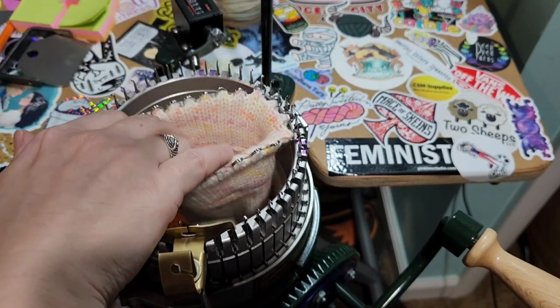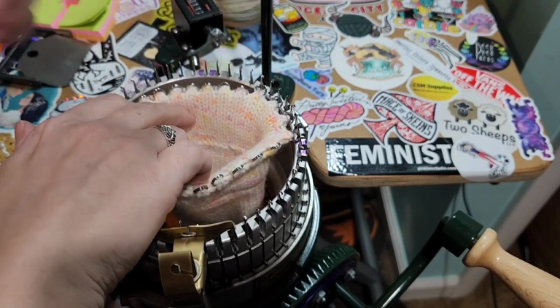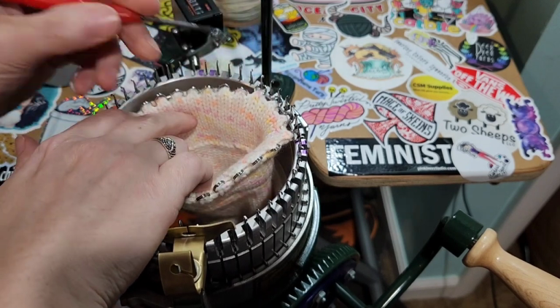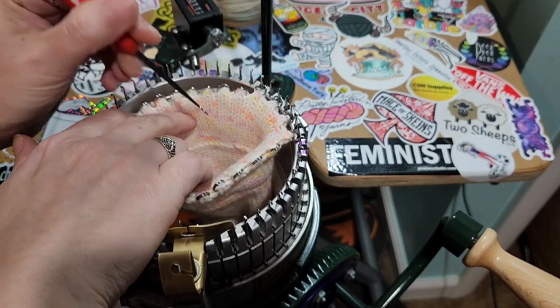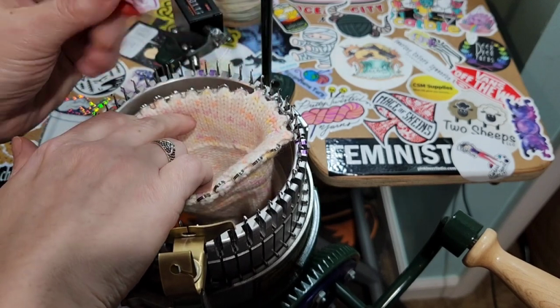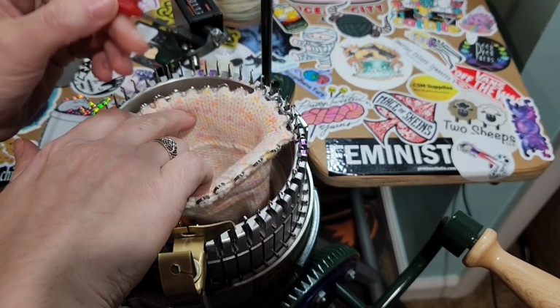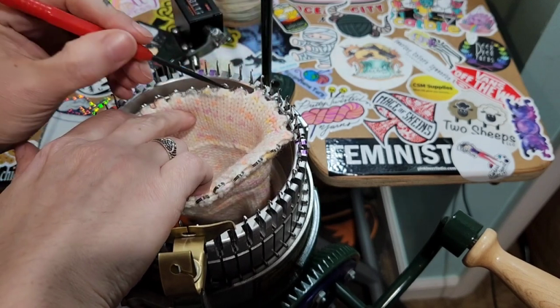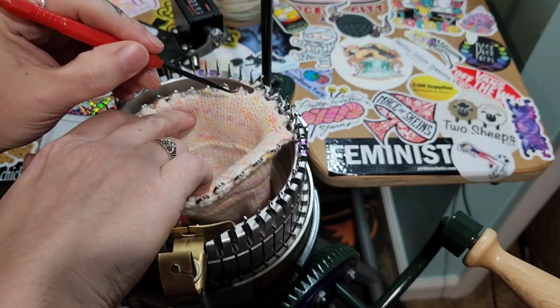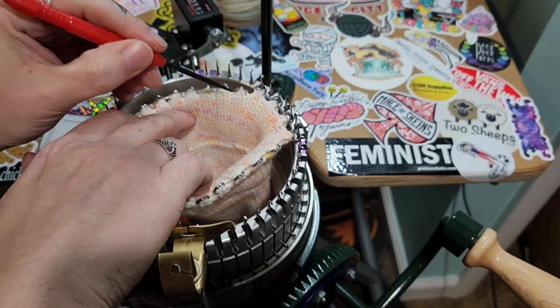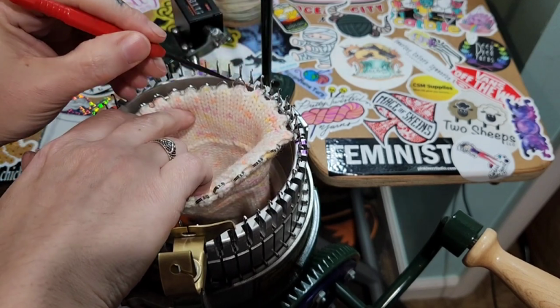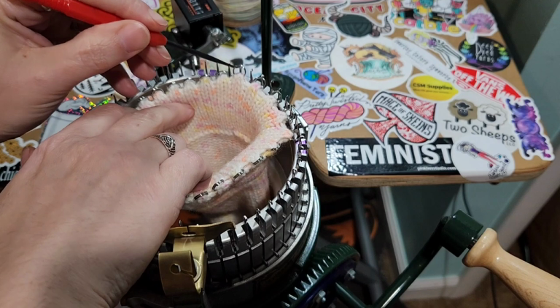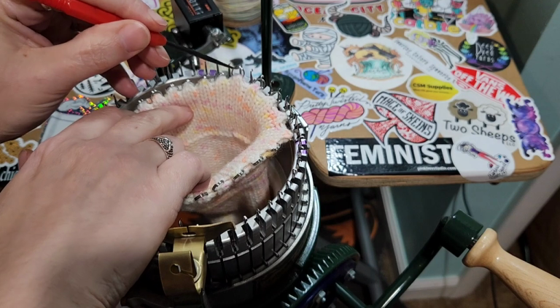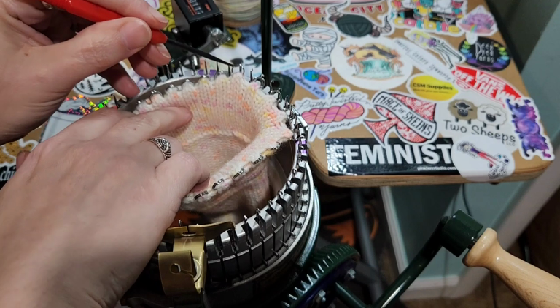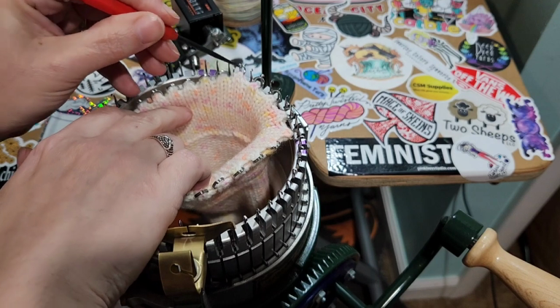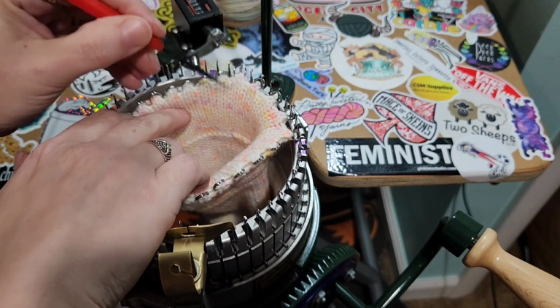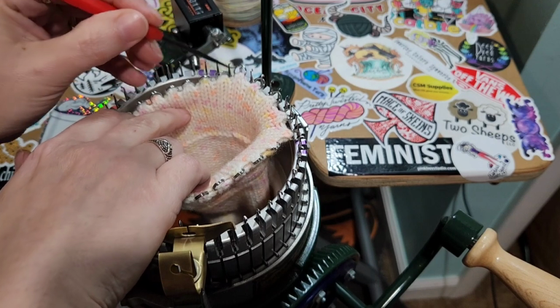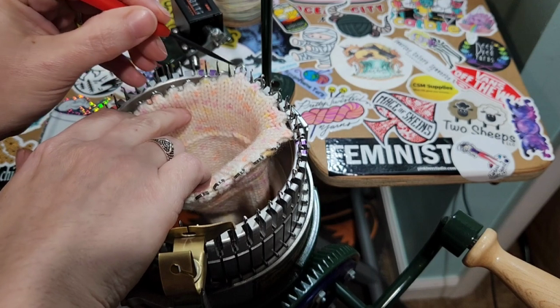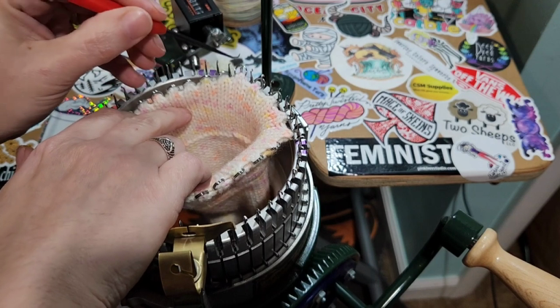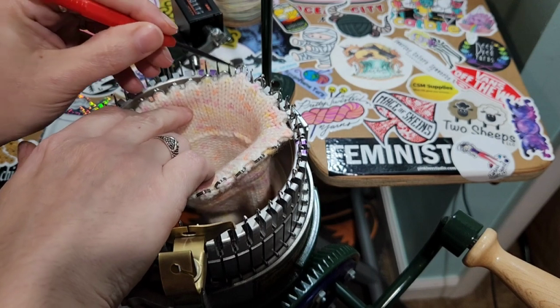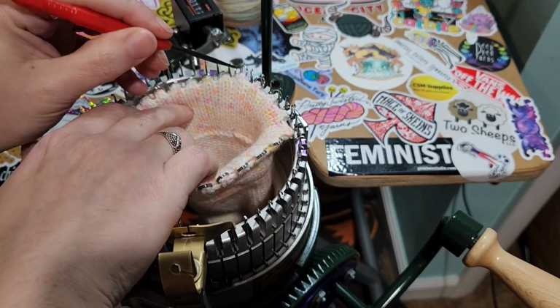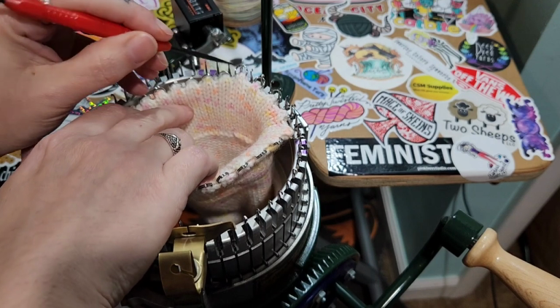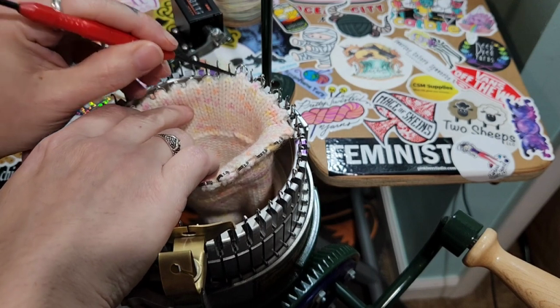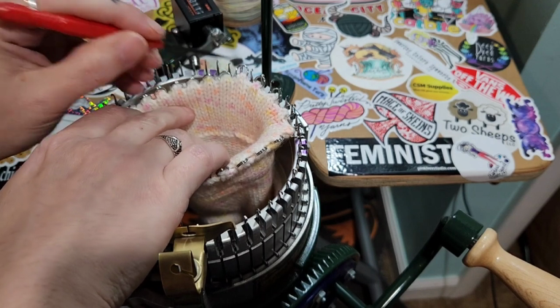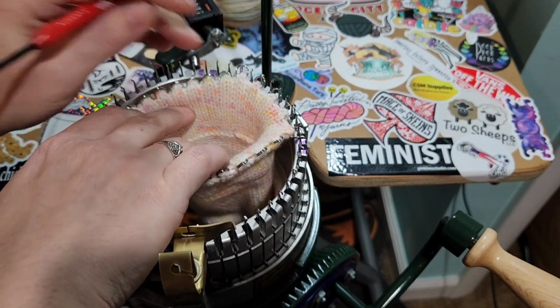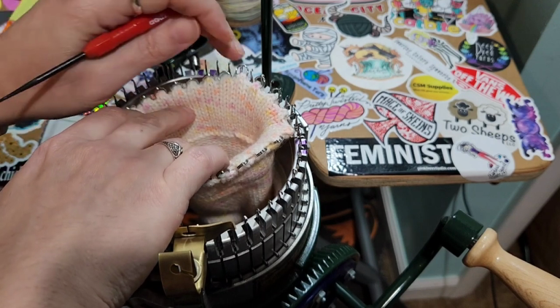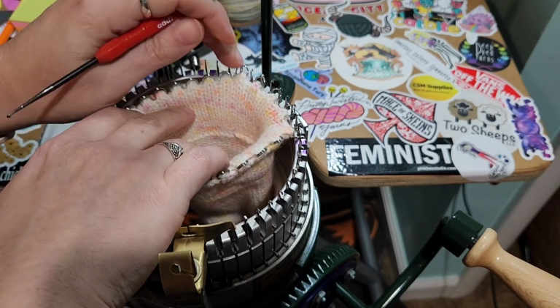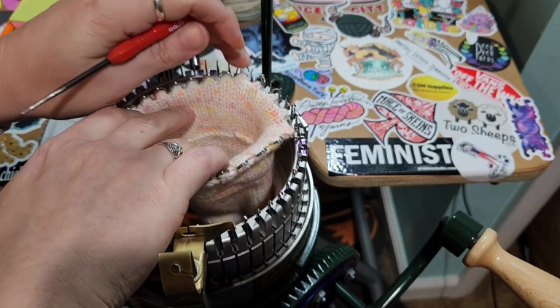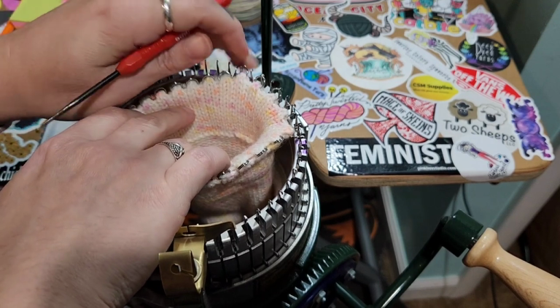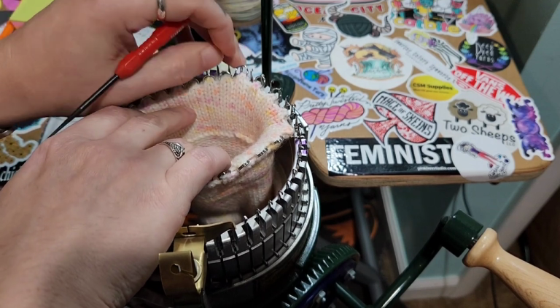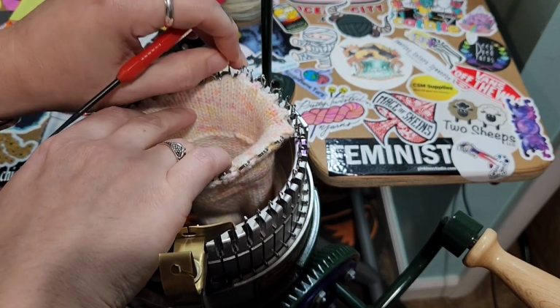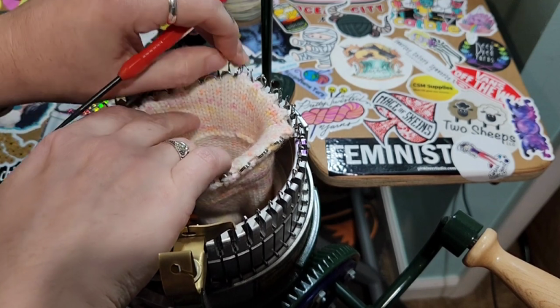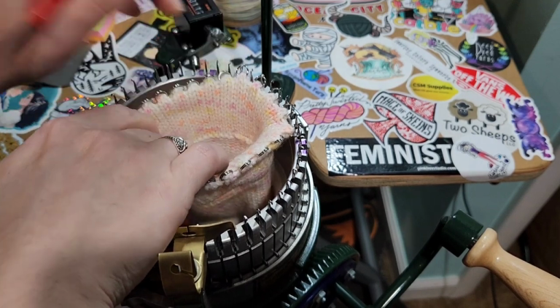I'm using my pick tool that I got with my machine — people use all different tools. That needle was closed; that latch was closed, which will make it feel weird and possibly break a needle.